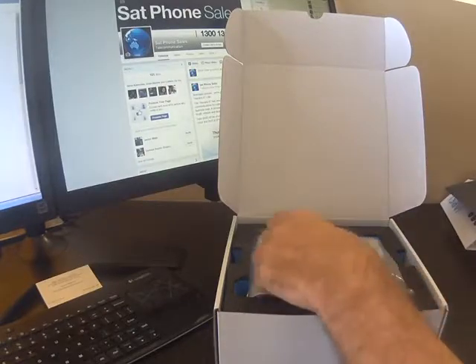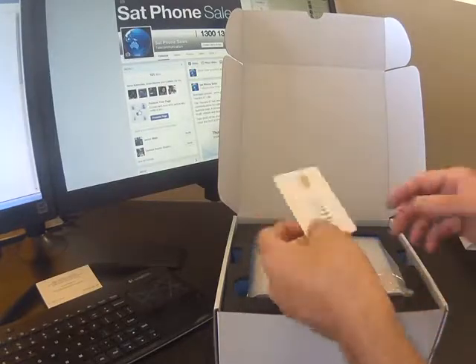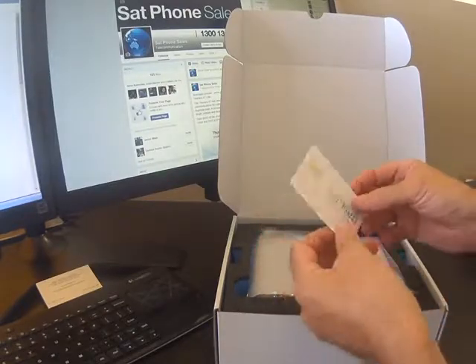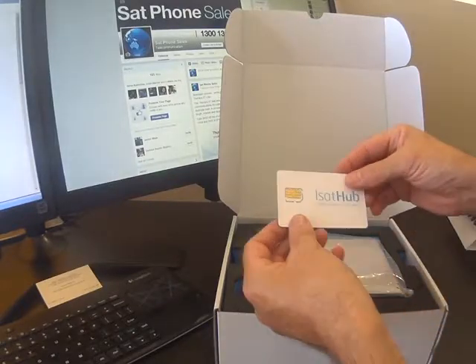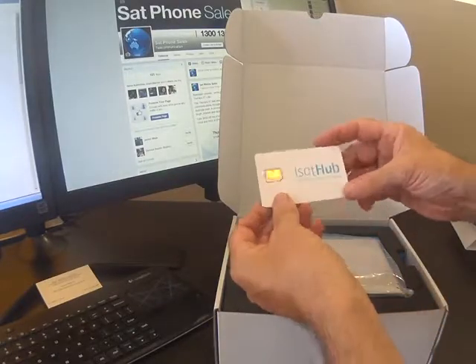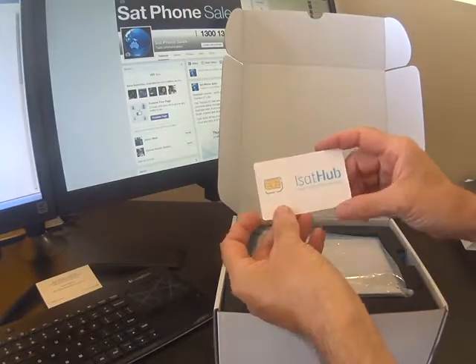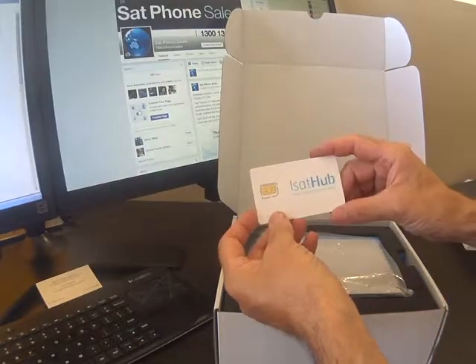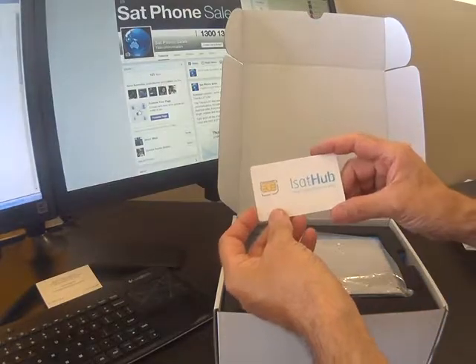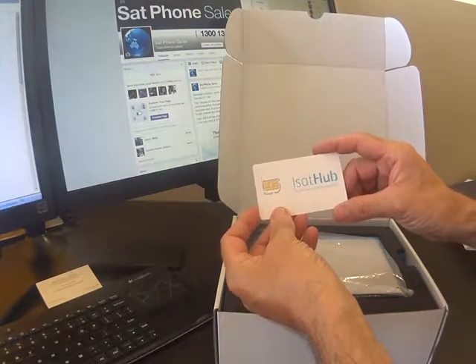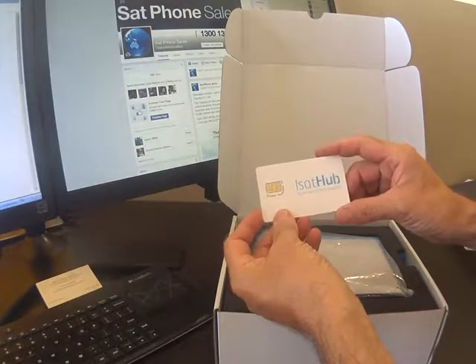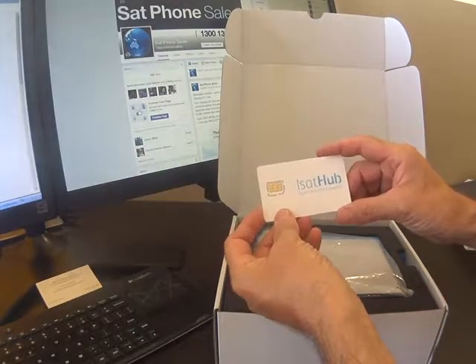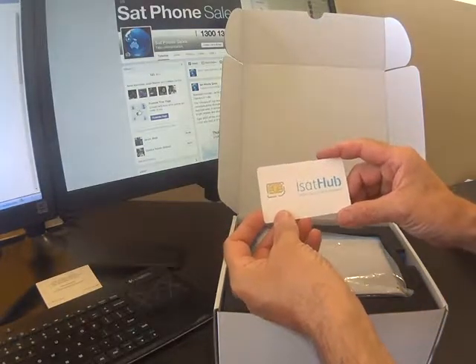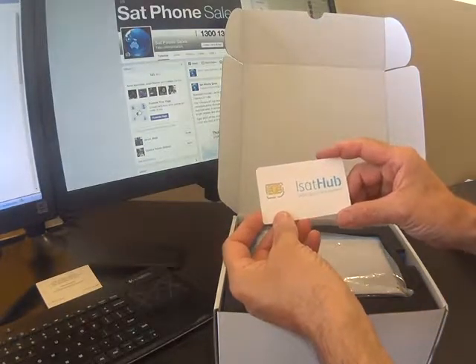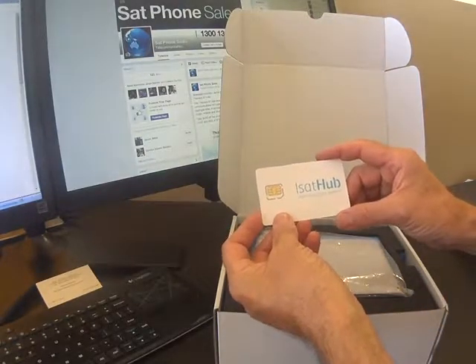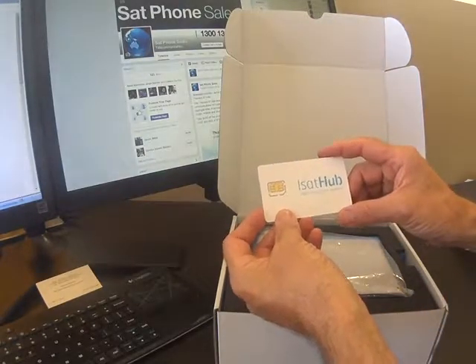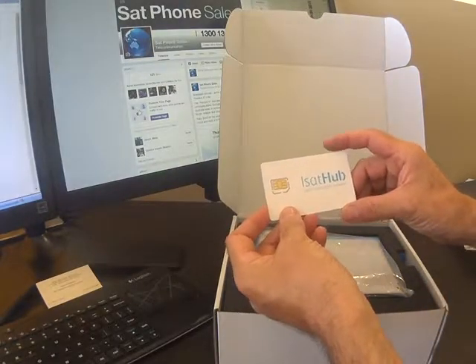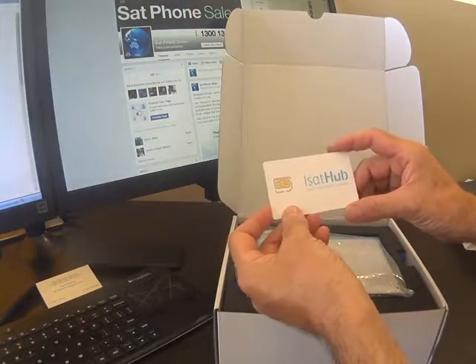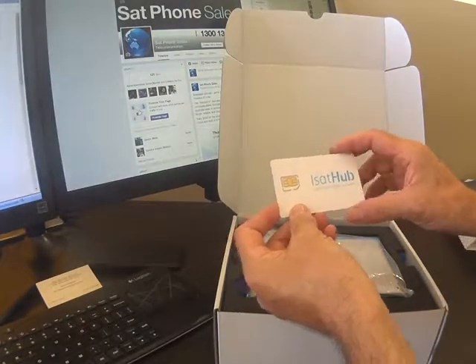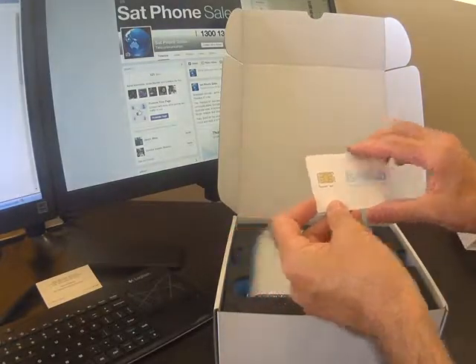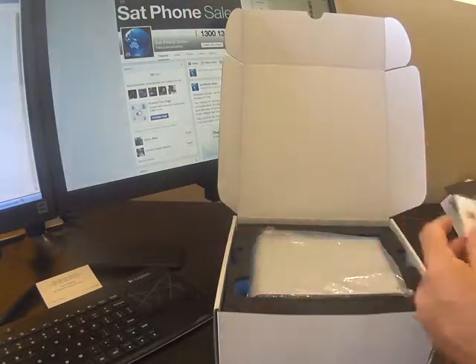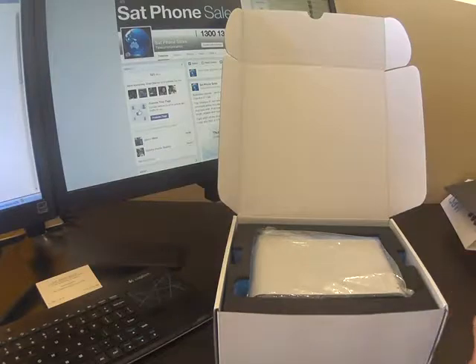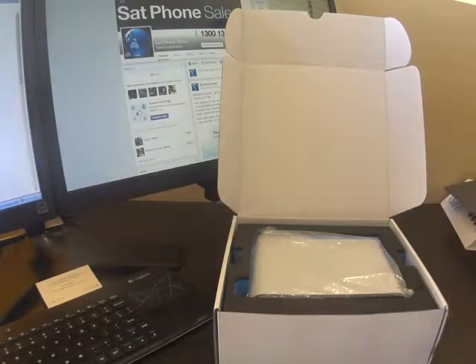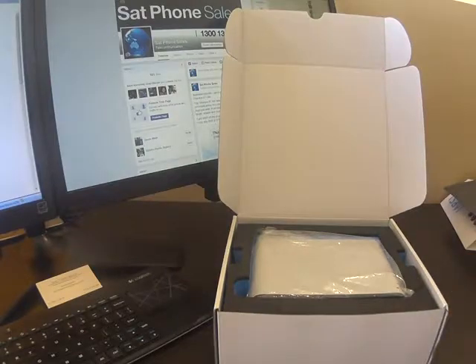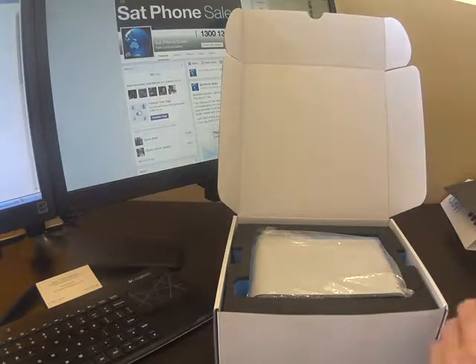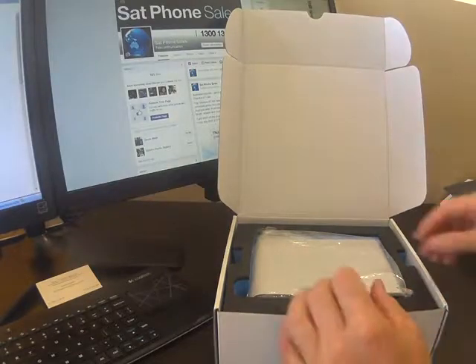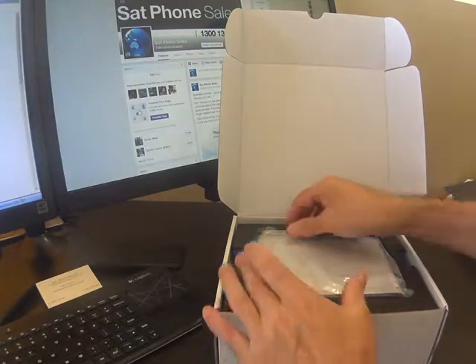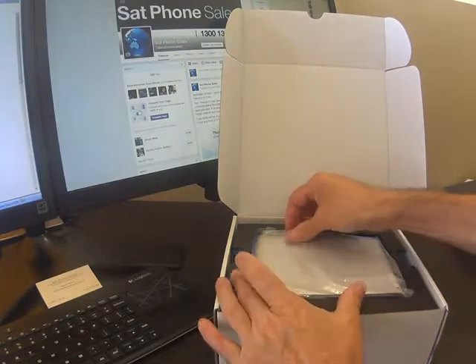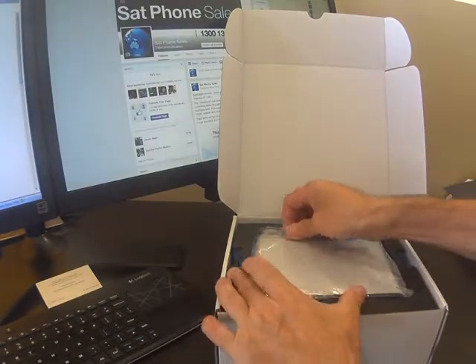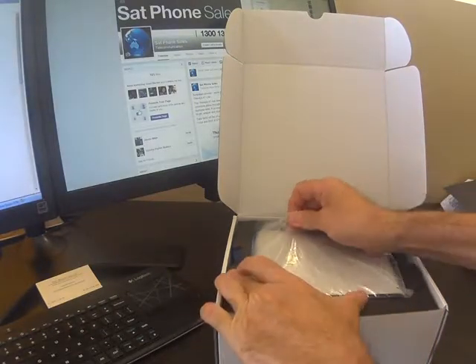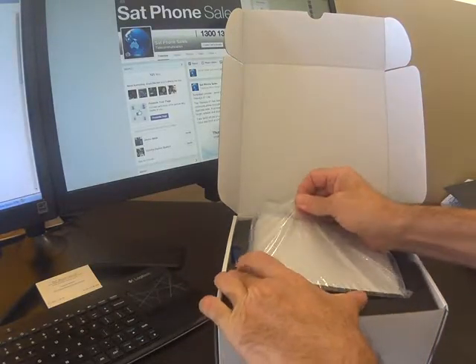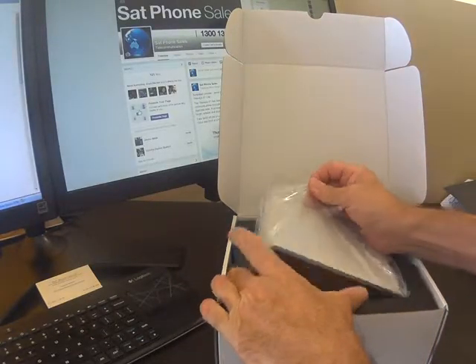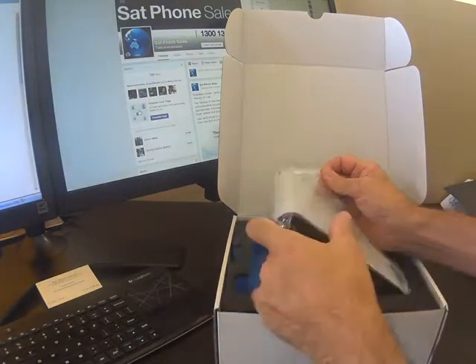The all-important iSat Hub SIM card — we'll come back to that in a second. And the unit itself.